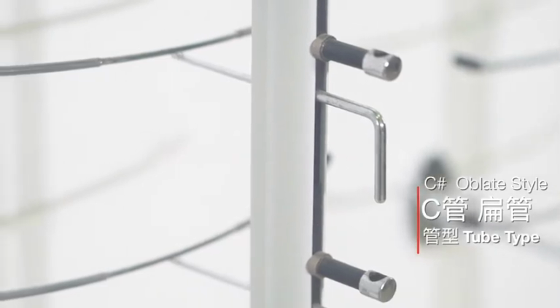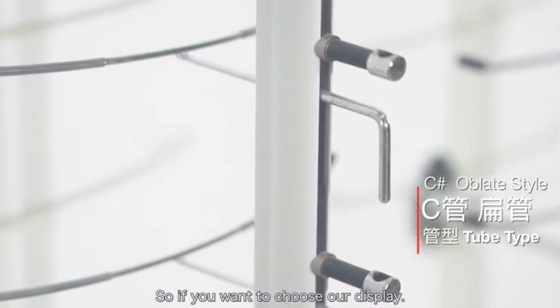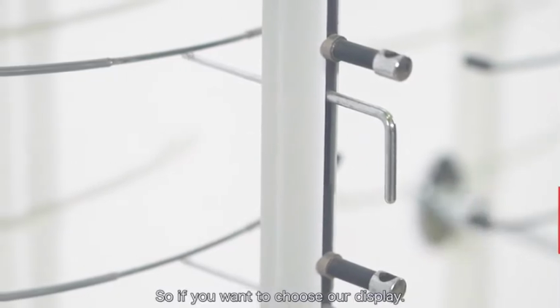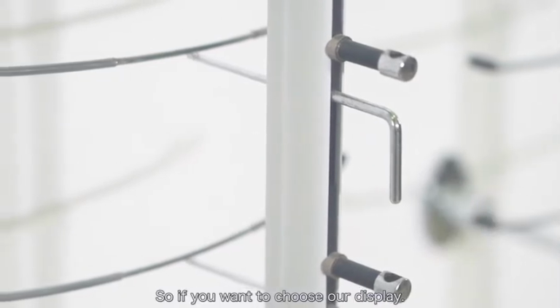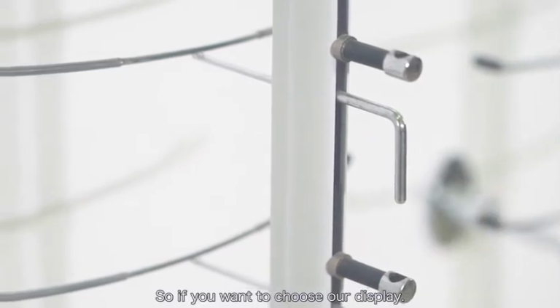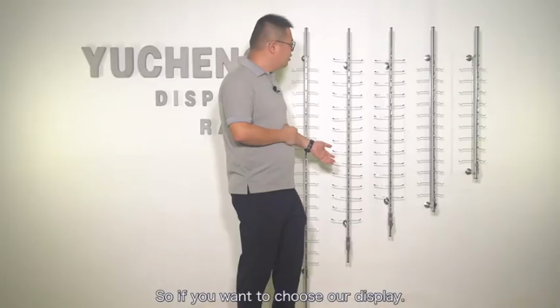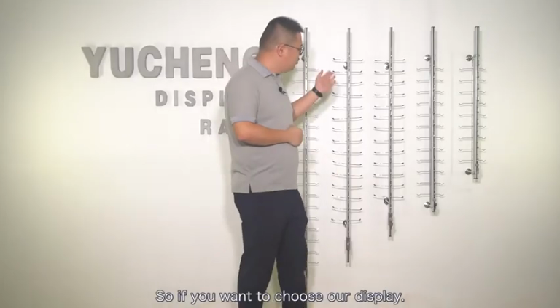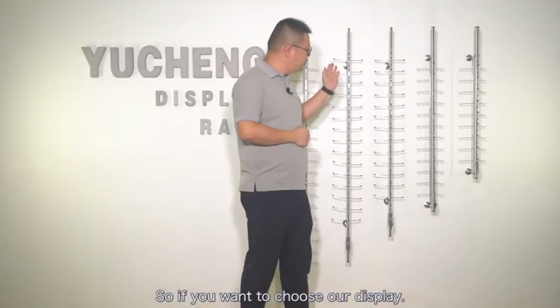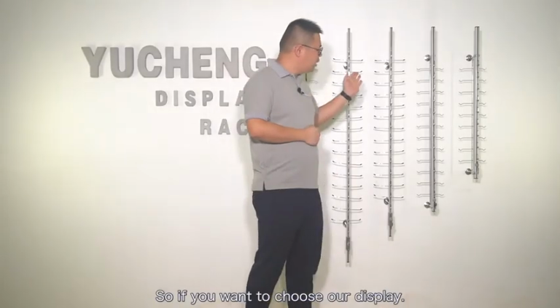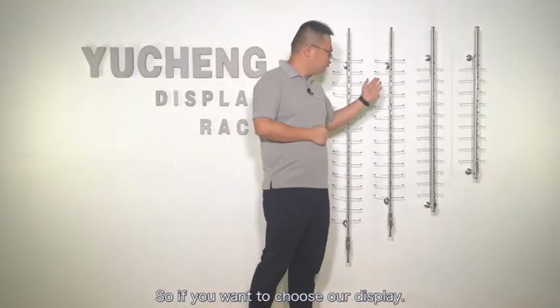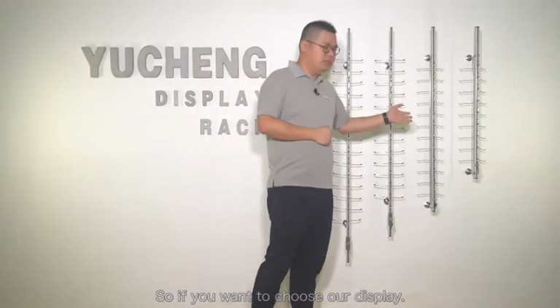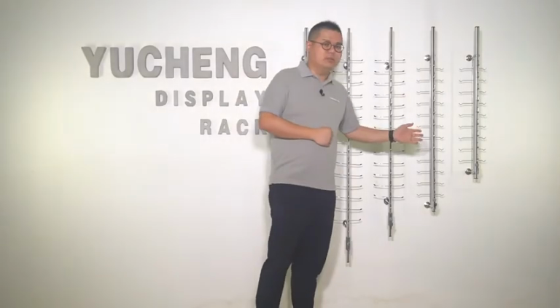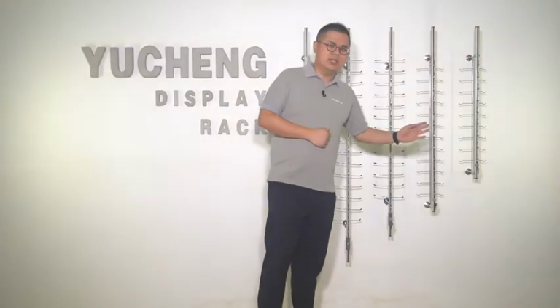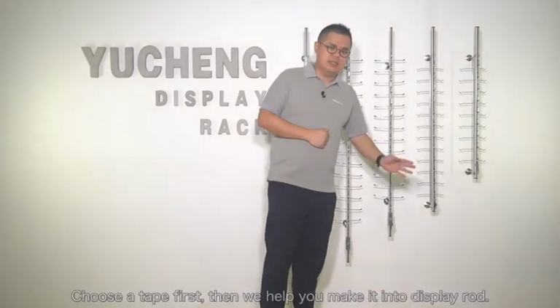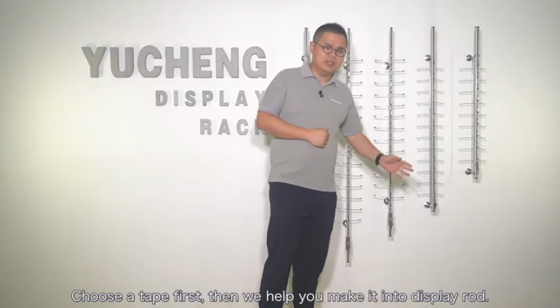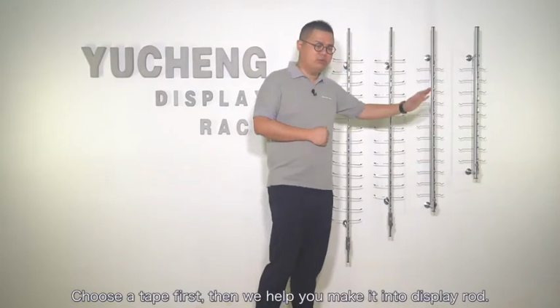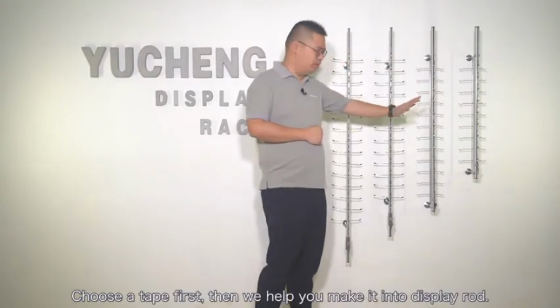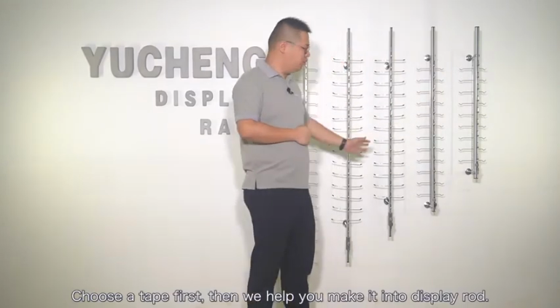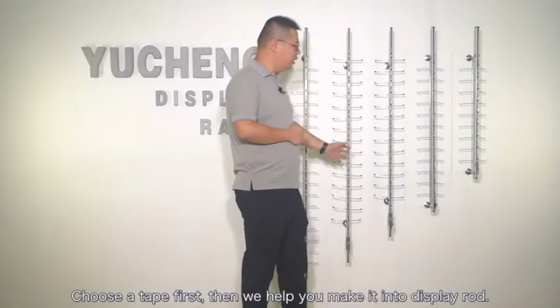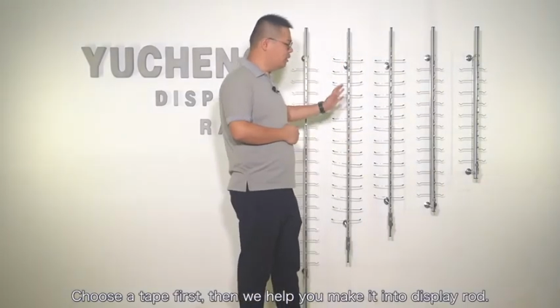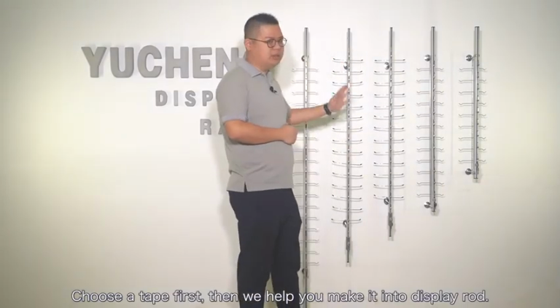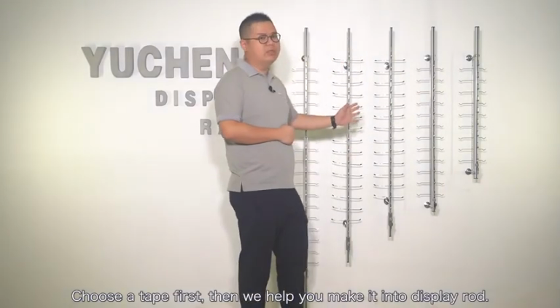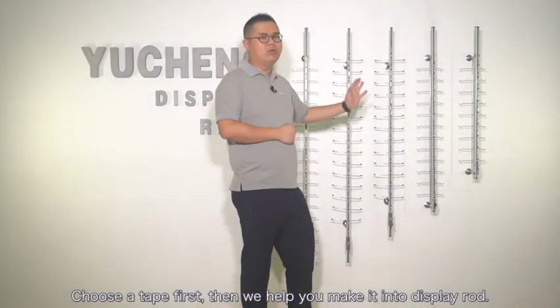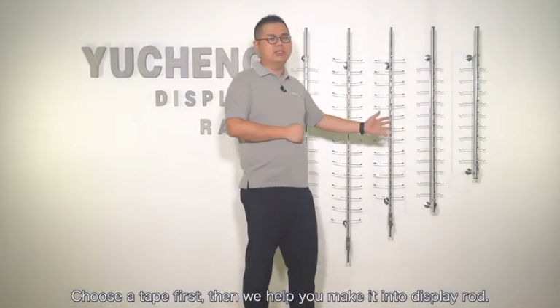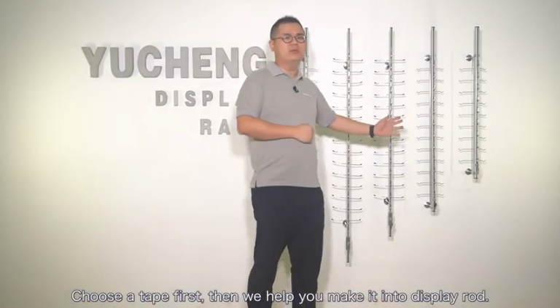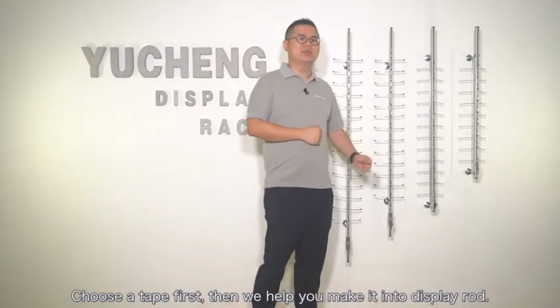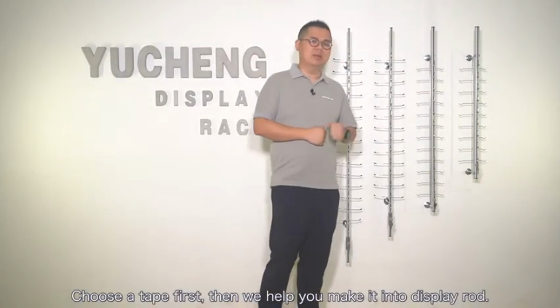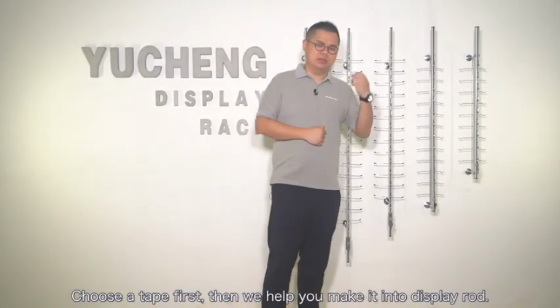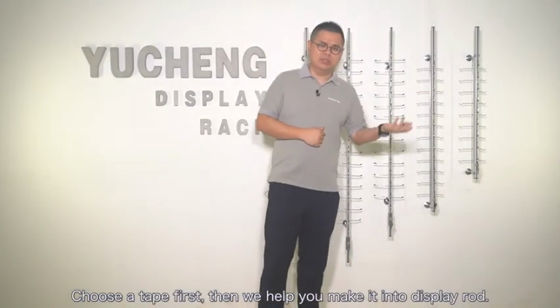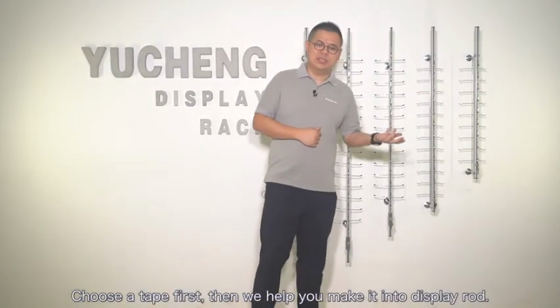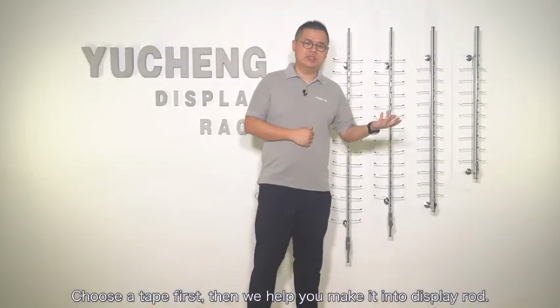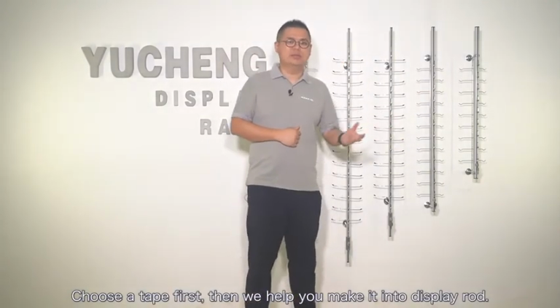So if you want to choose our display, choose a tape type first. Then we help you make it into a display rod.